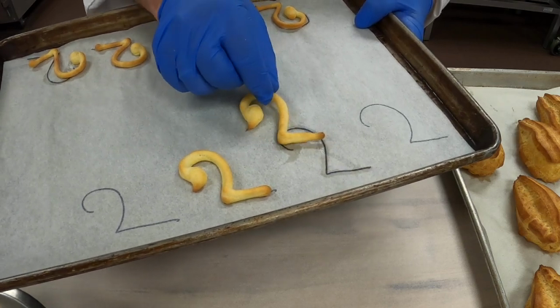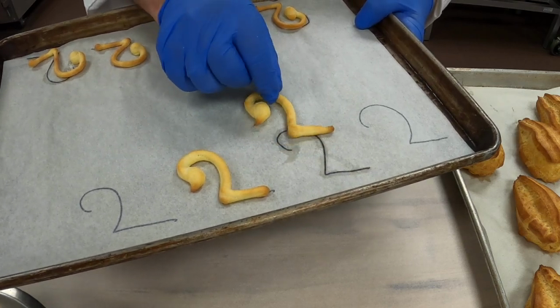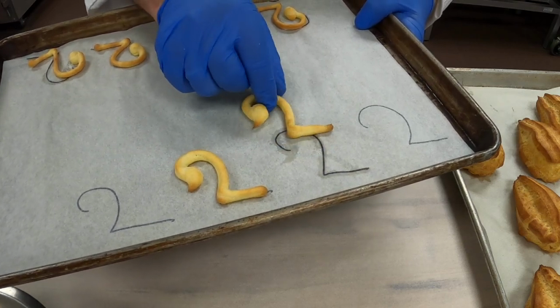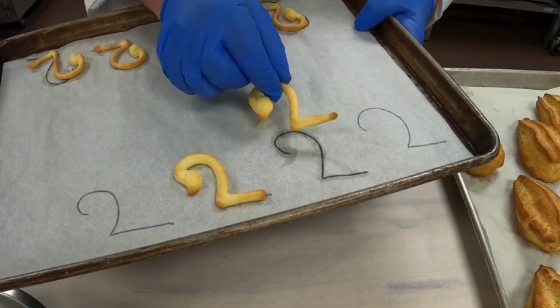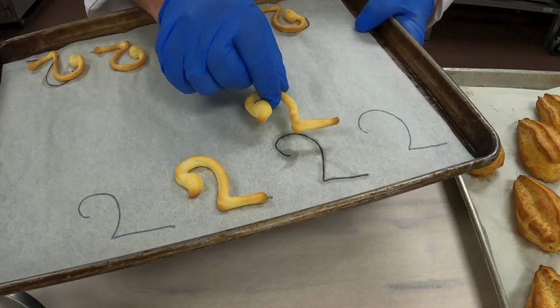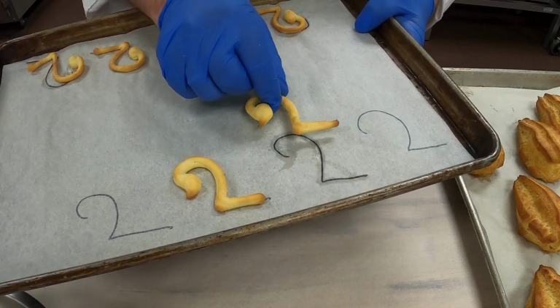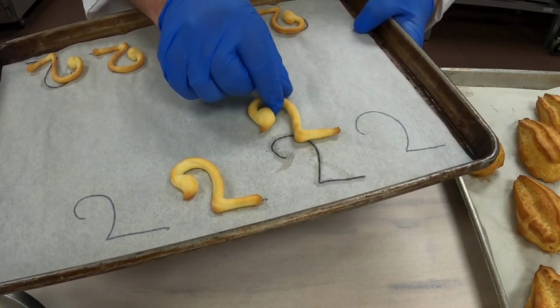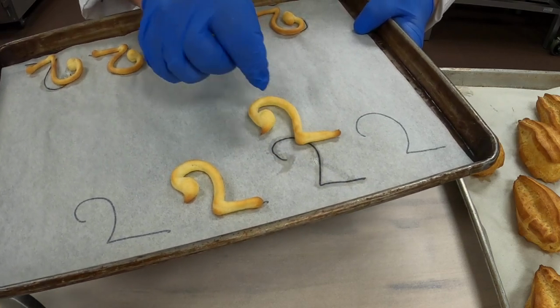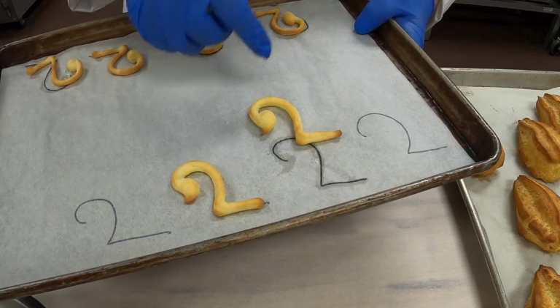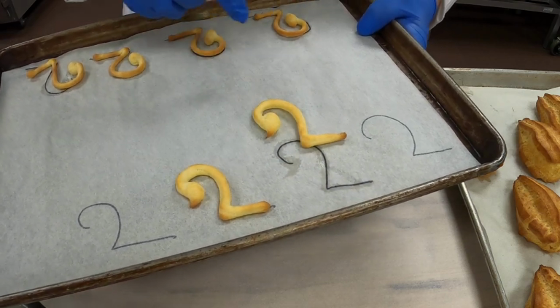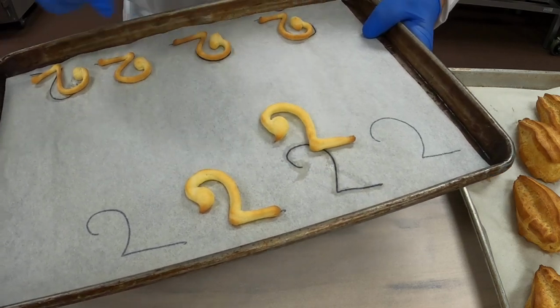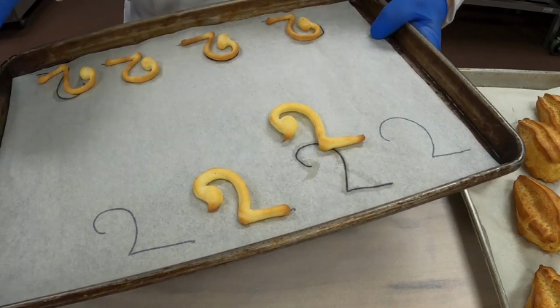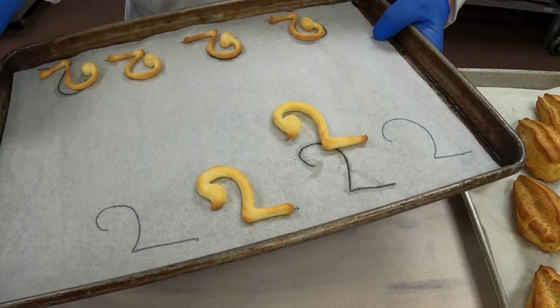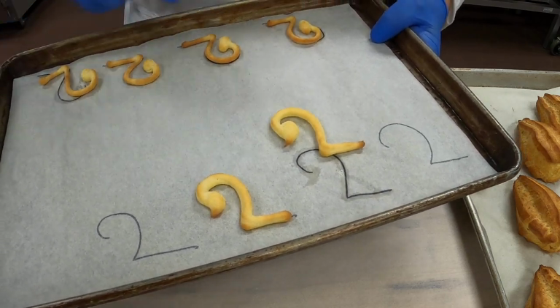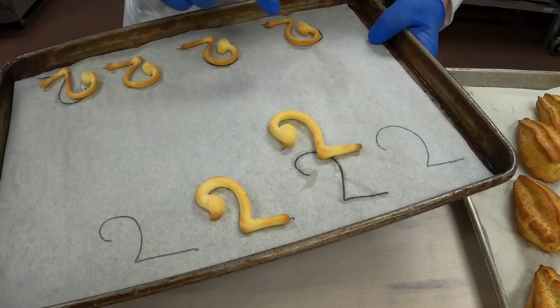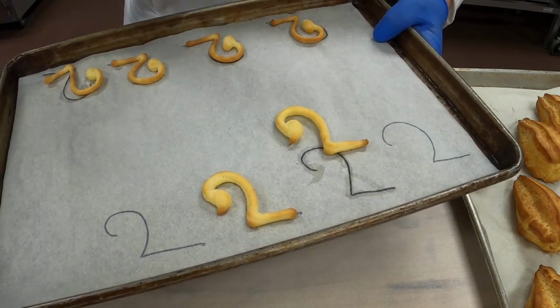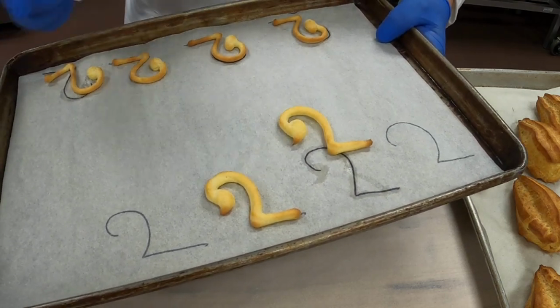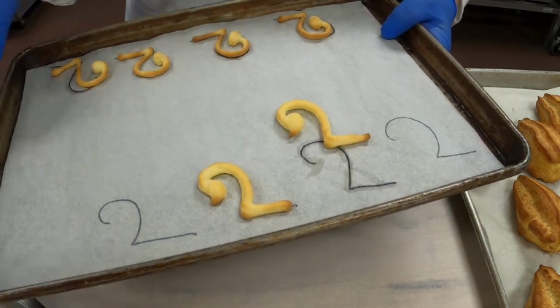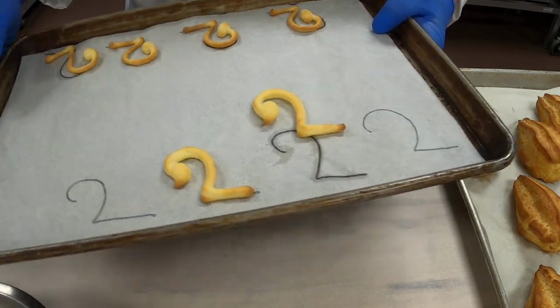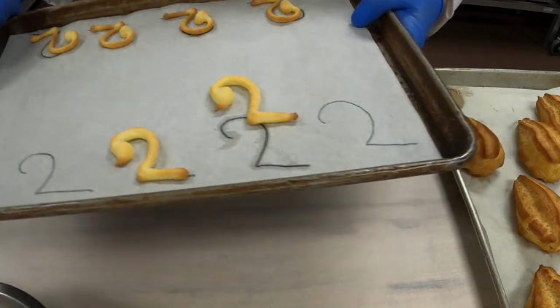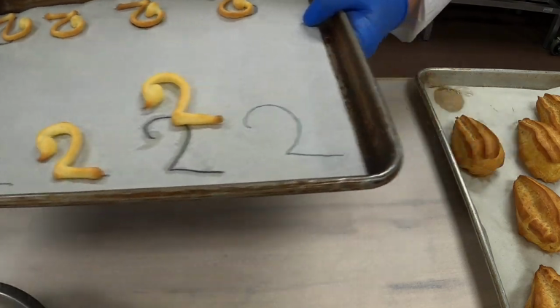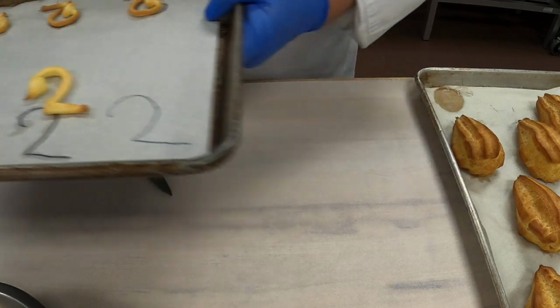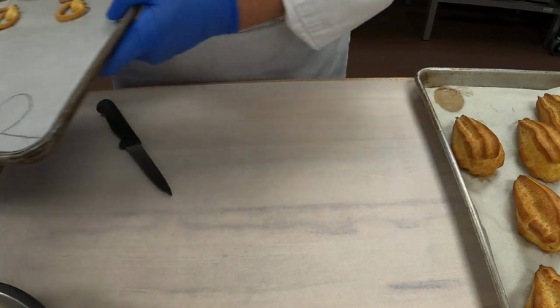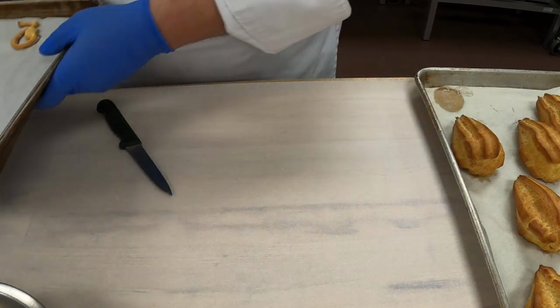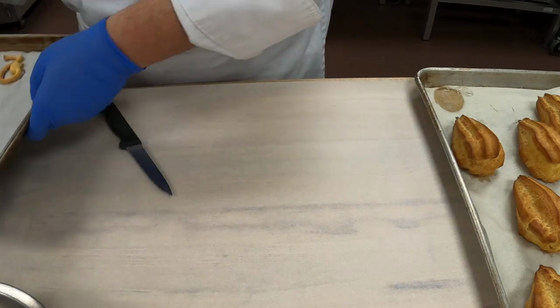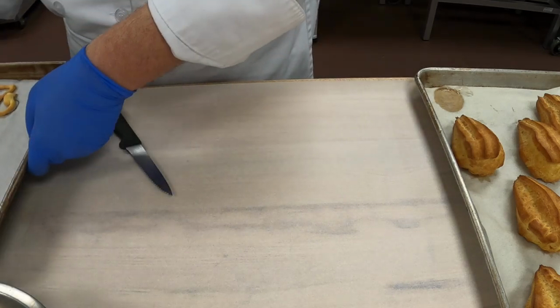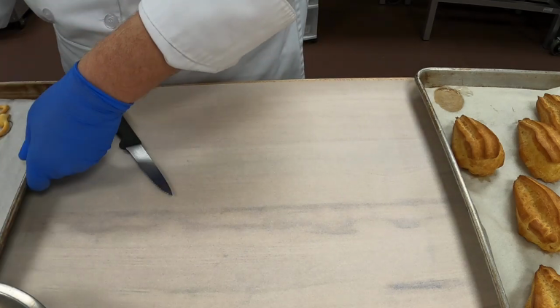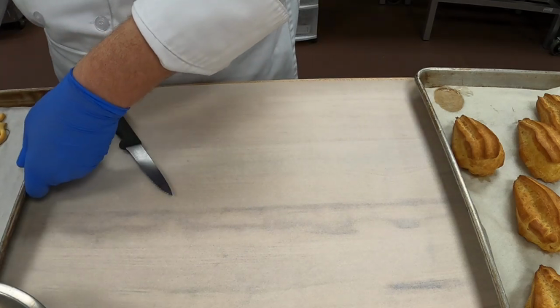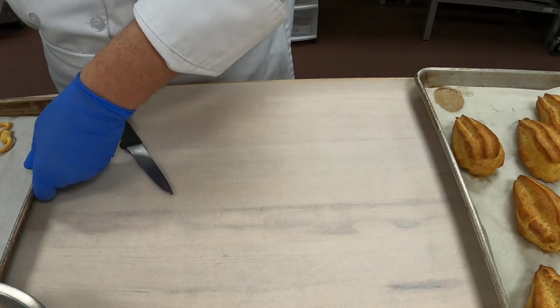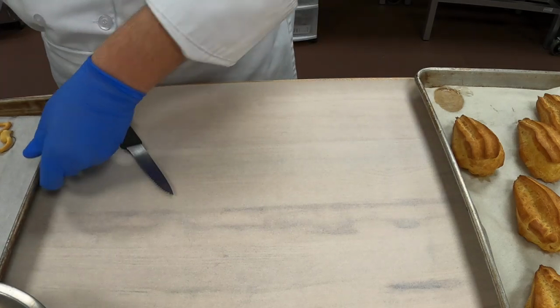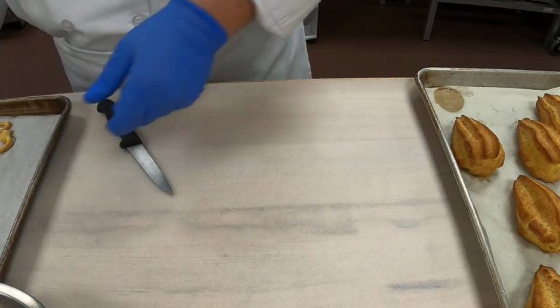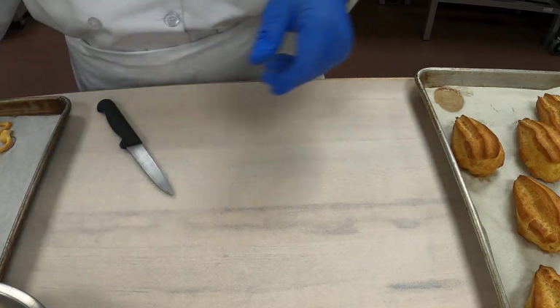If they're a little thicker, they'll be stronger too. Either one is nice. So we have those.